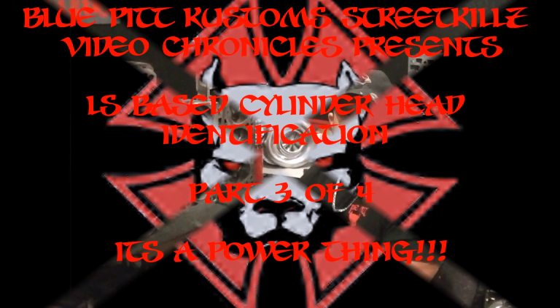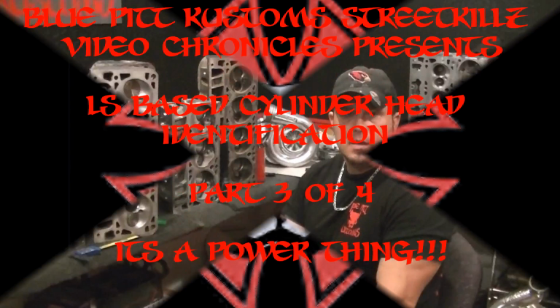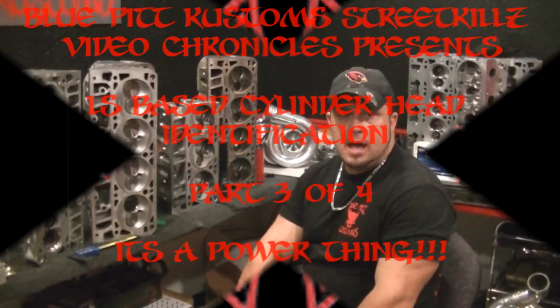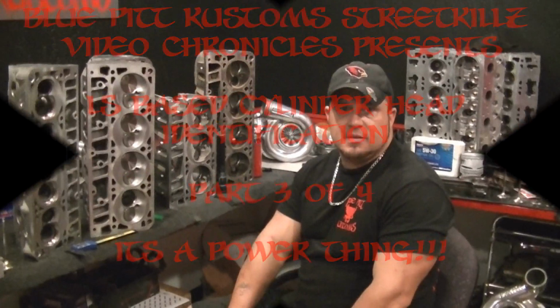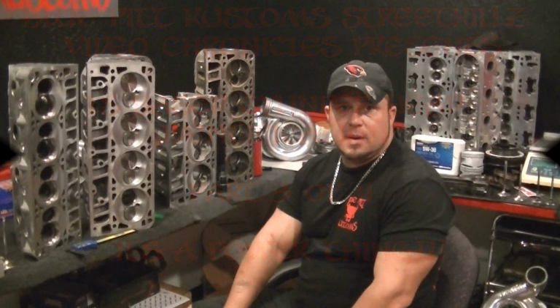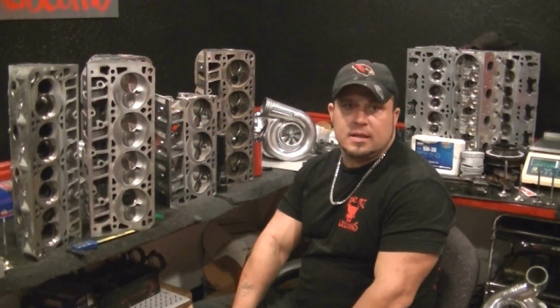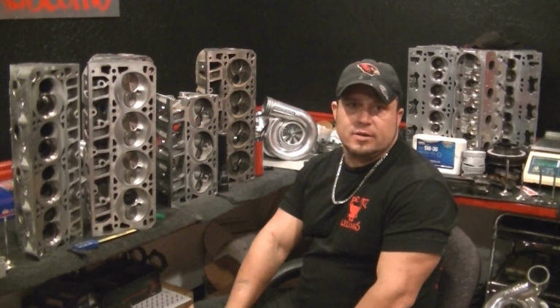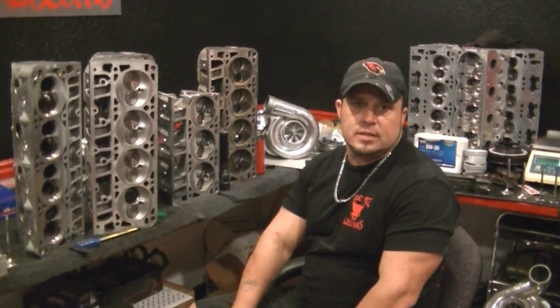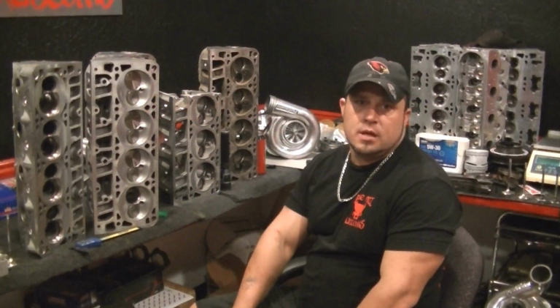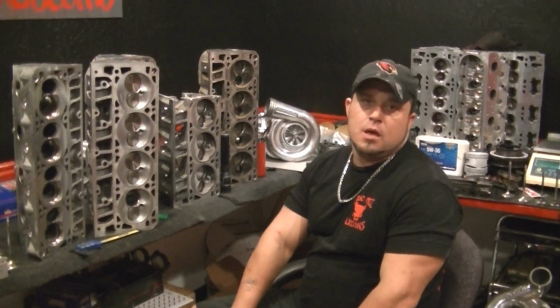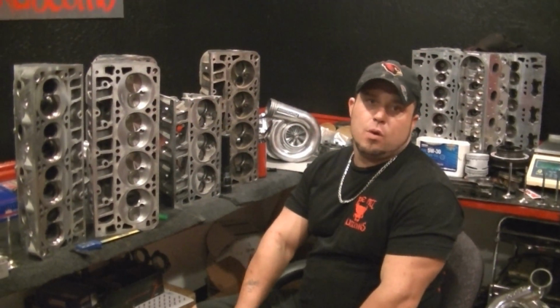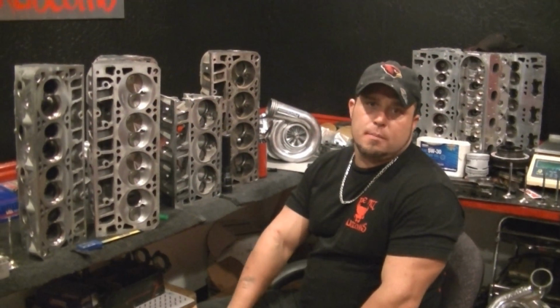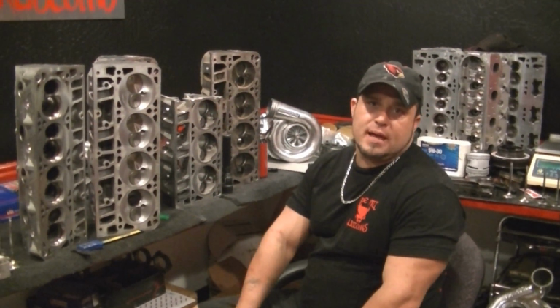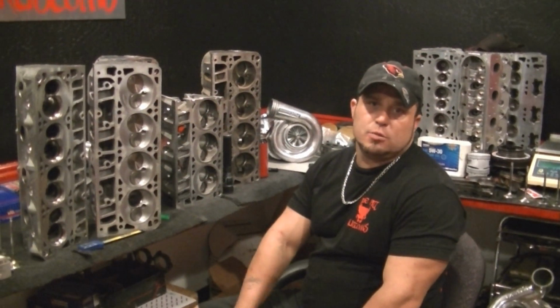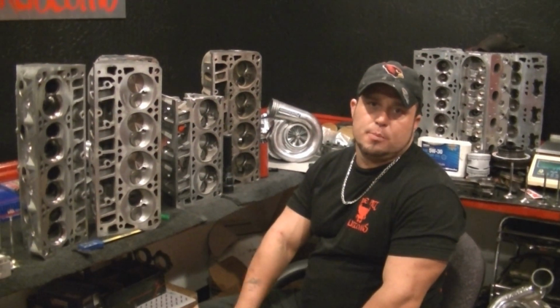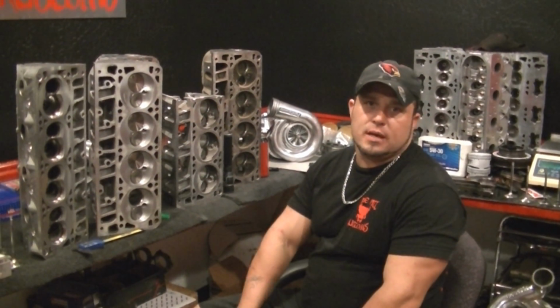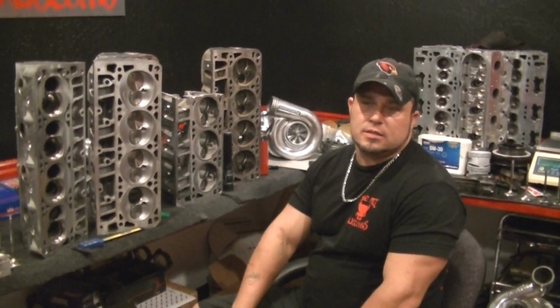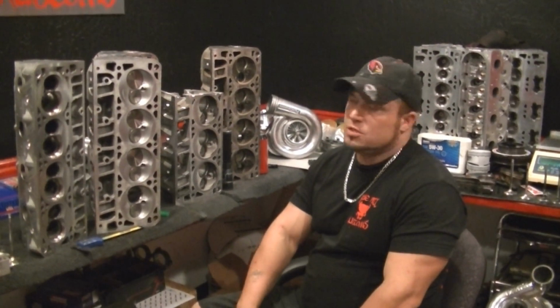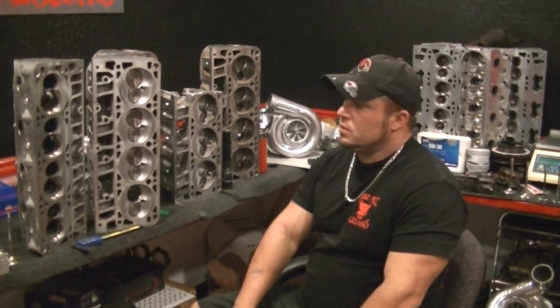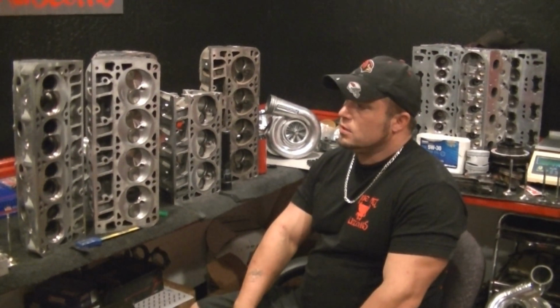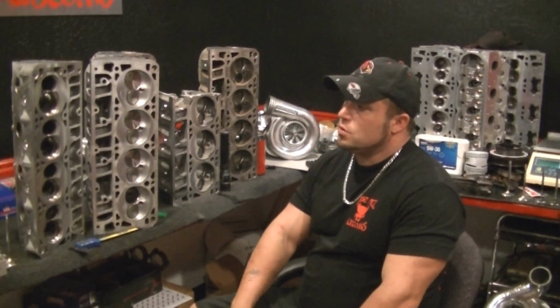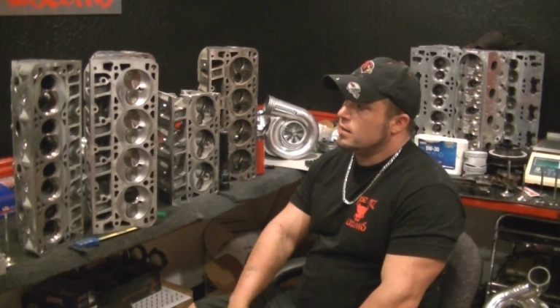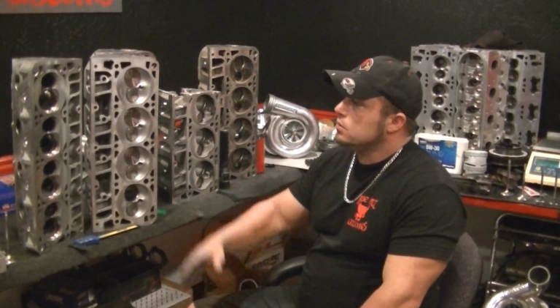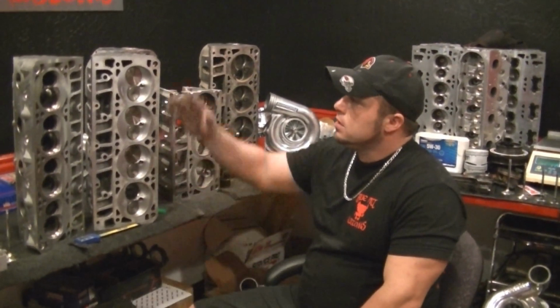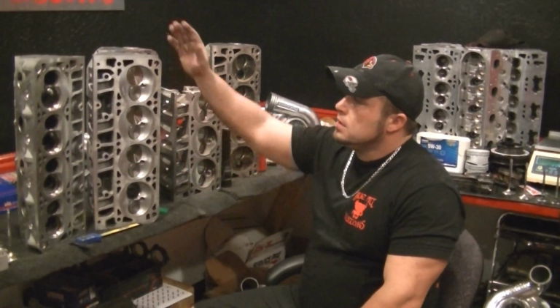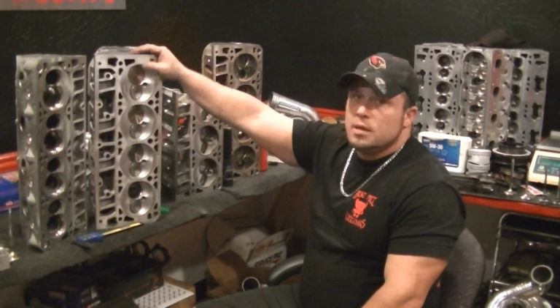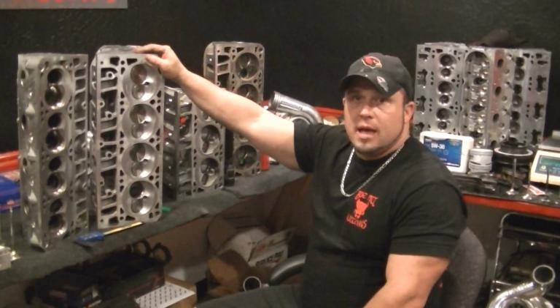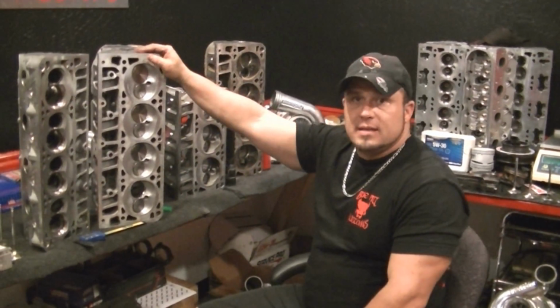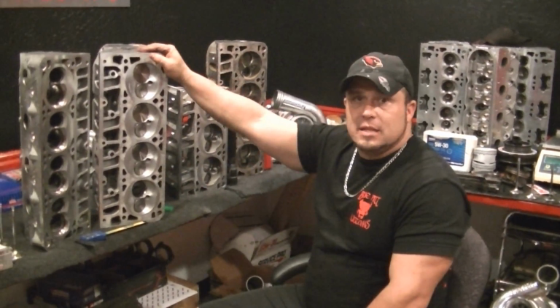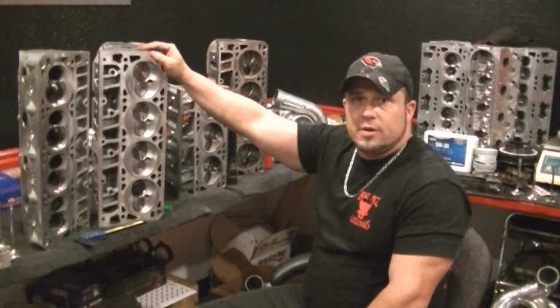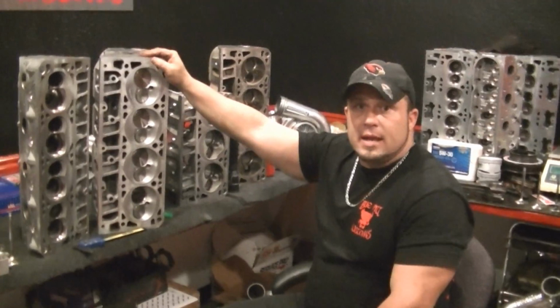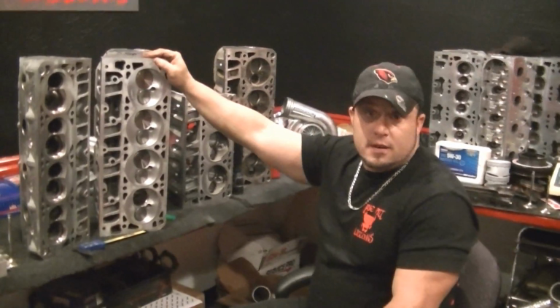Hi, my name is Michael Anderson. Welcome back to Blue Pick Customs Street Kills Chronicle — LS cylinder head identification.